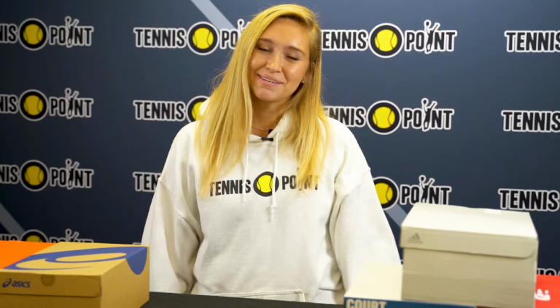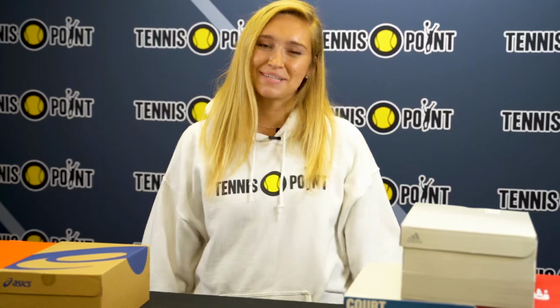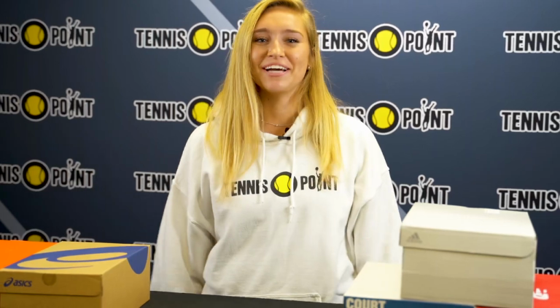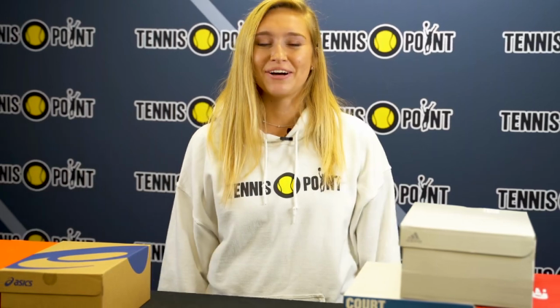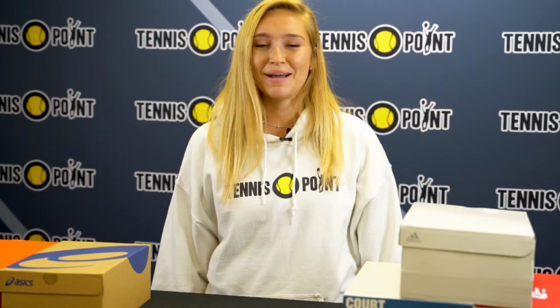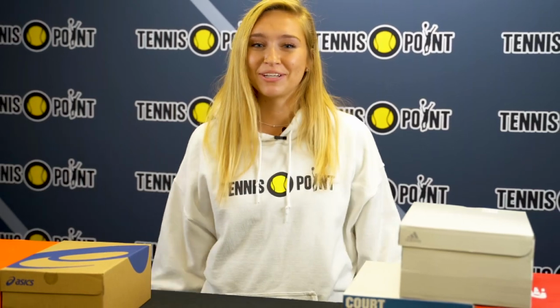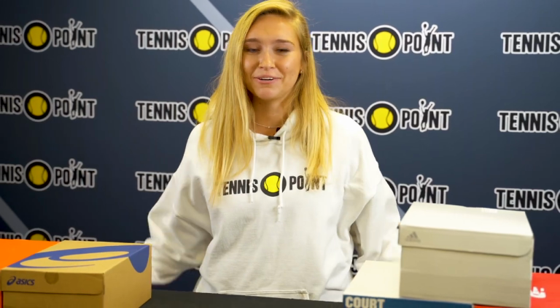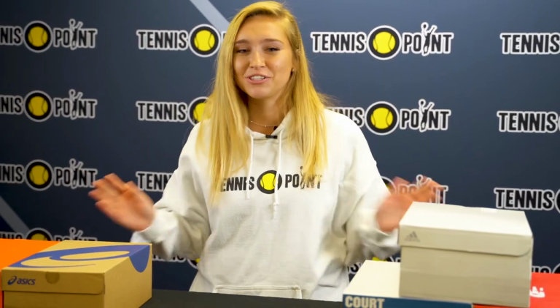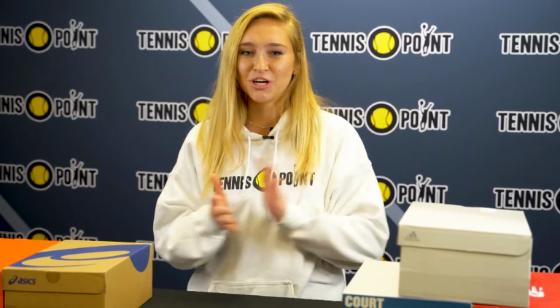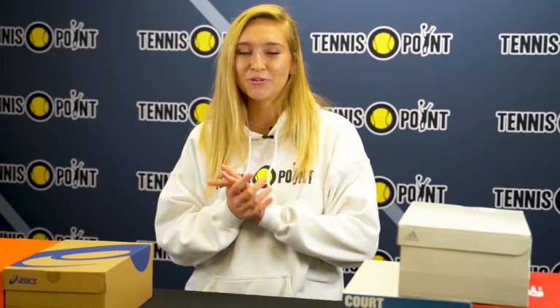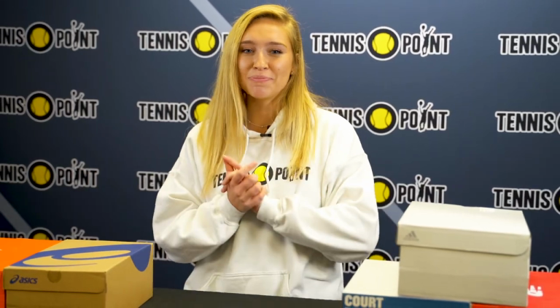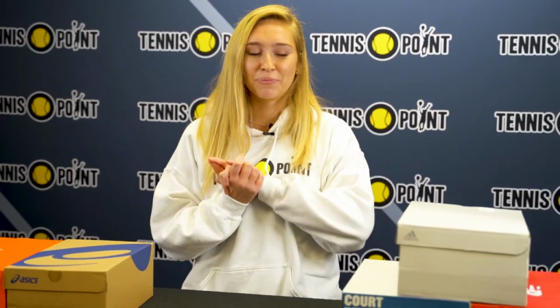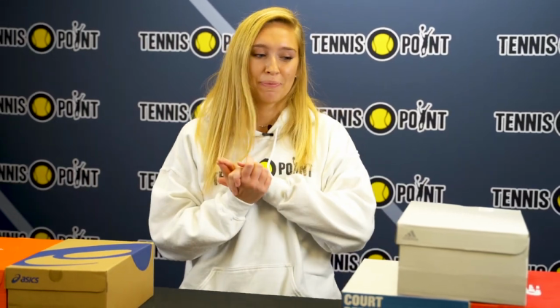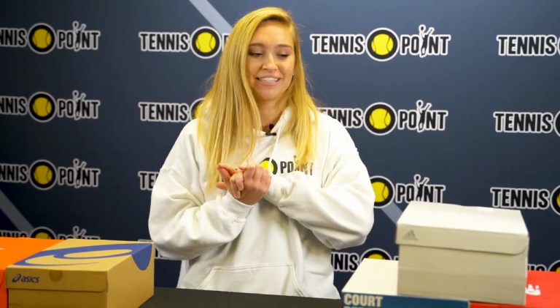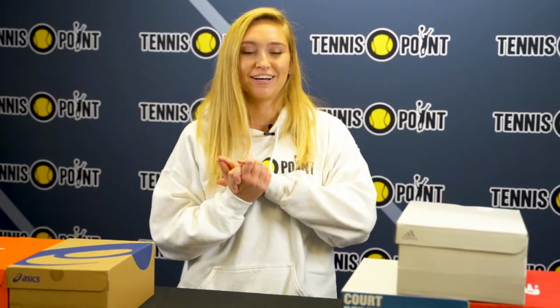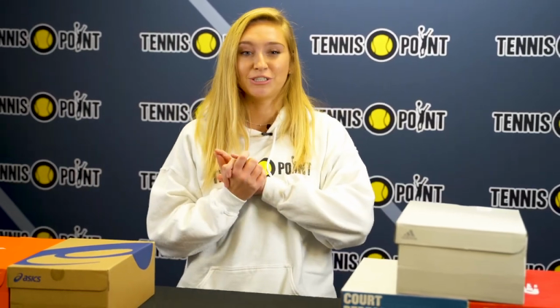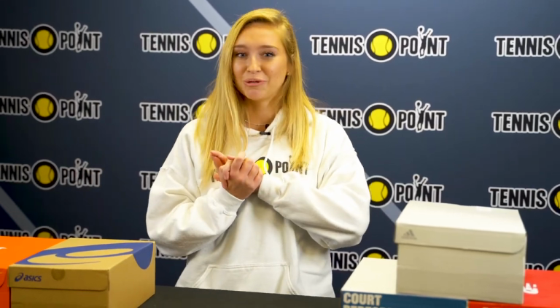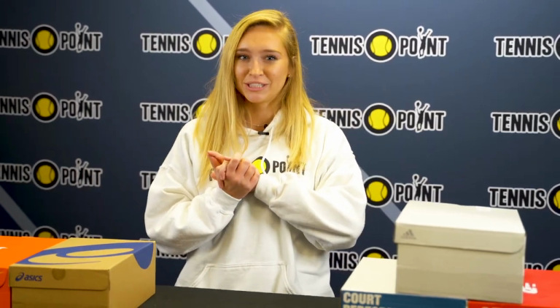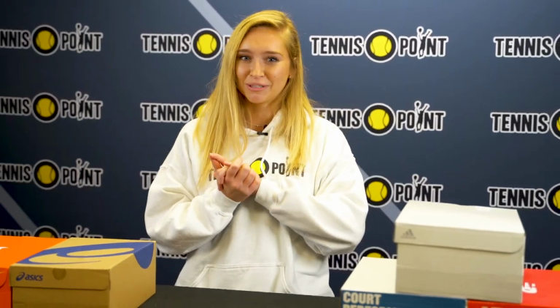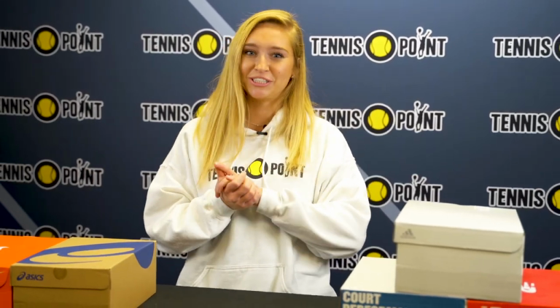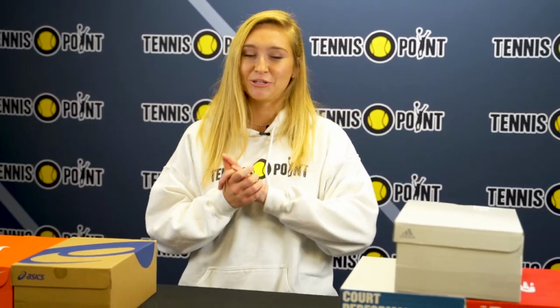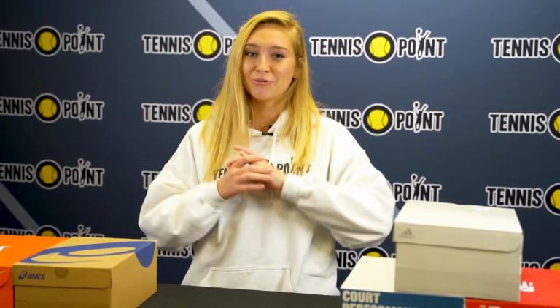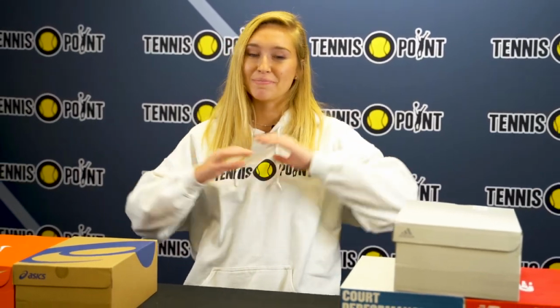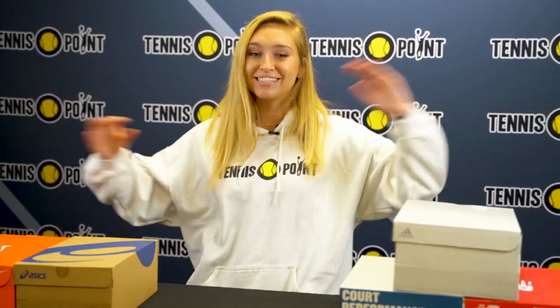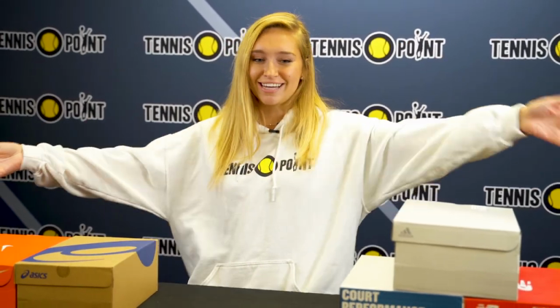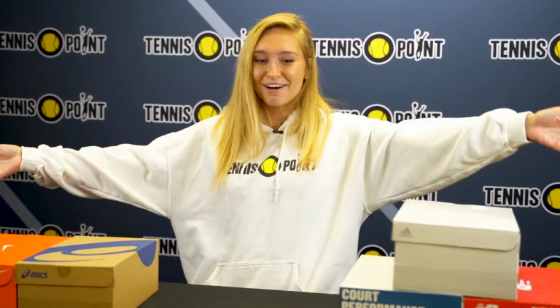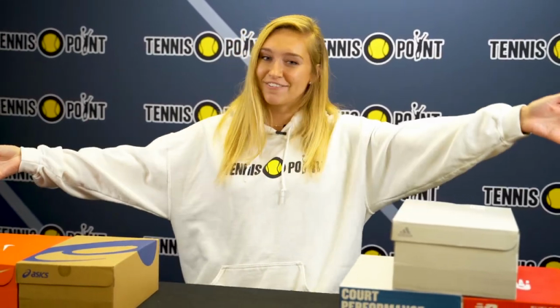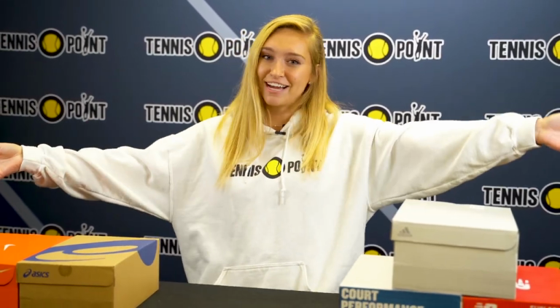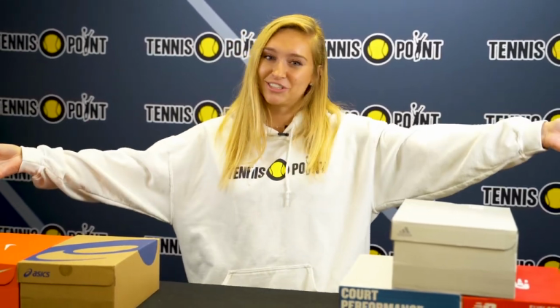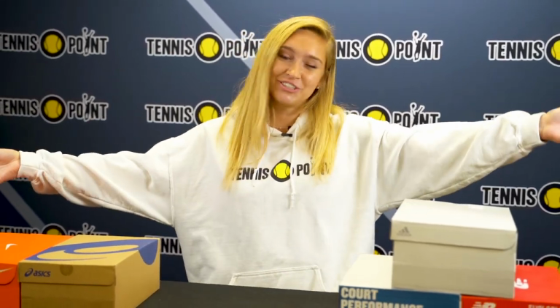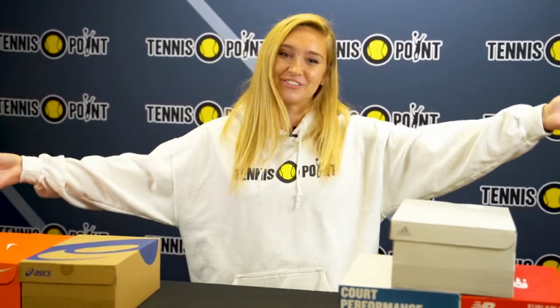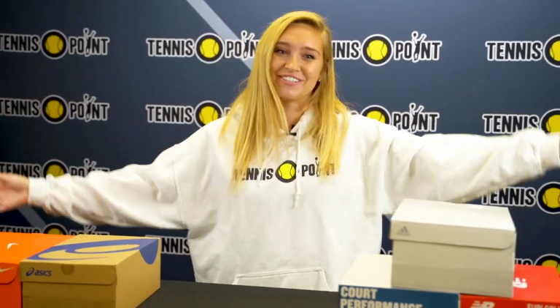I'm Claire with The Showroom and we picked out our 2022 Women's Top 5 Shoes.